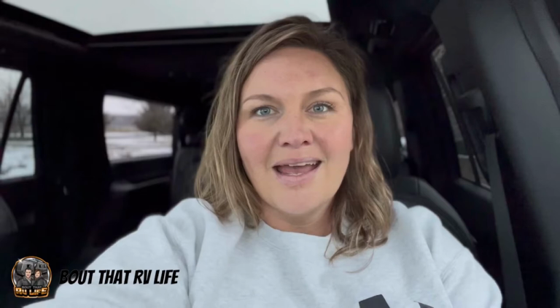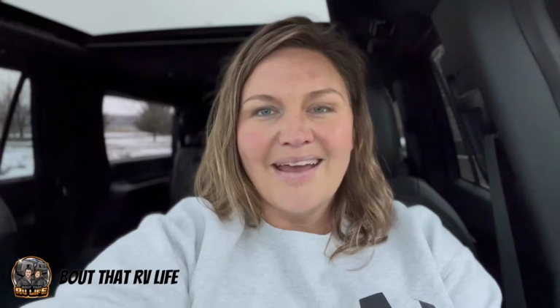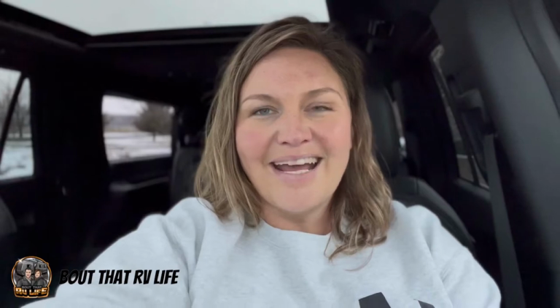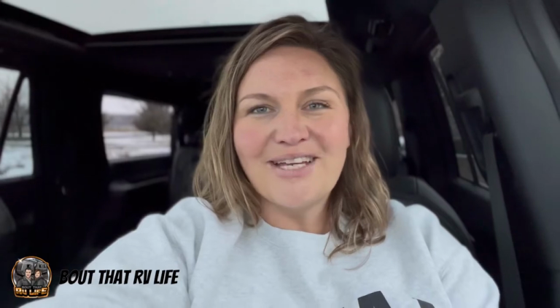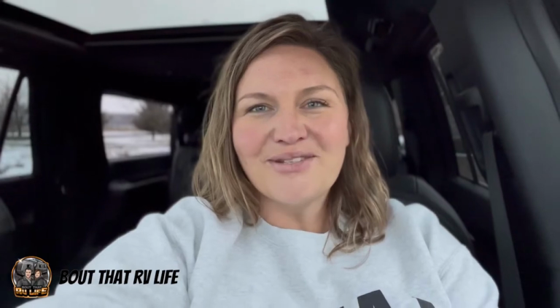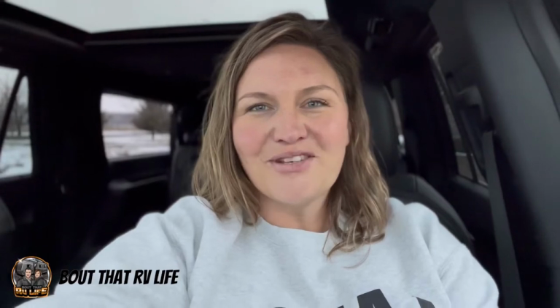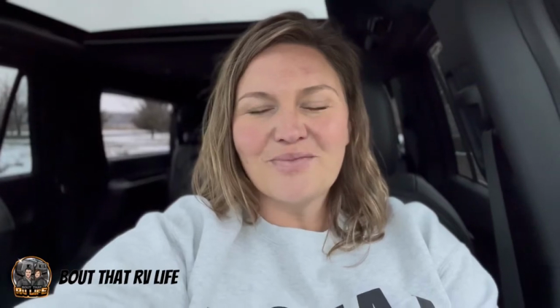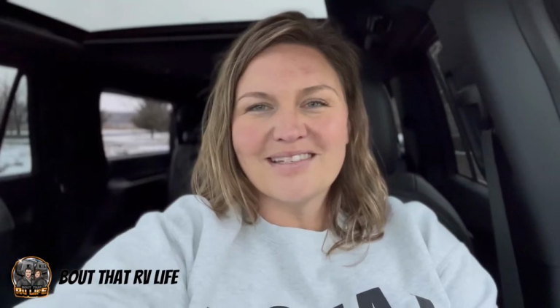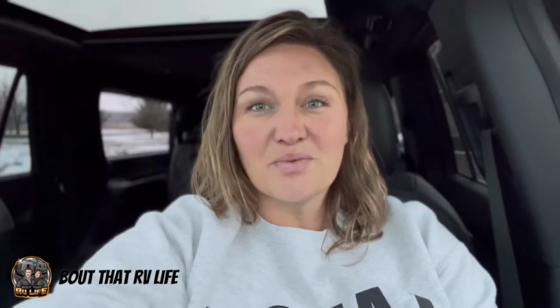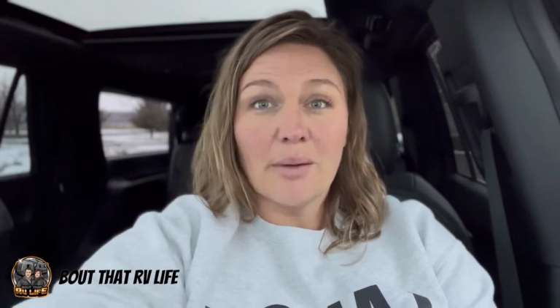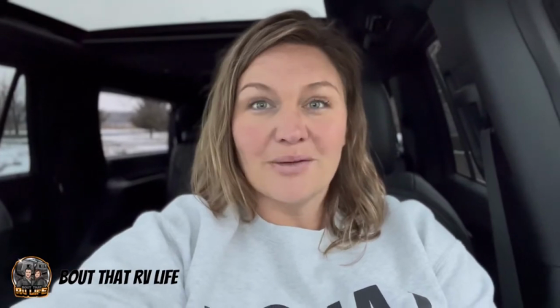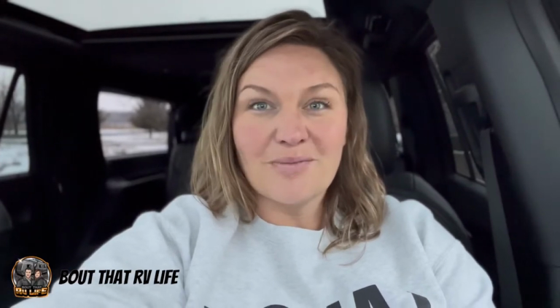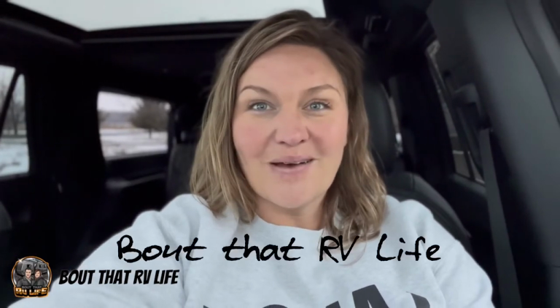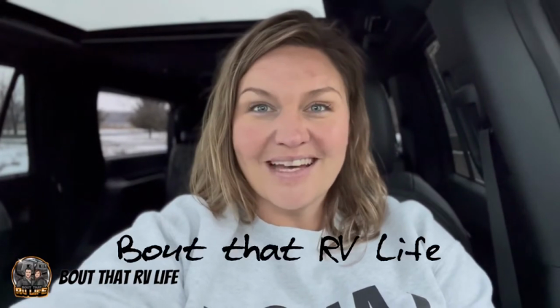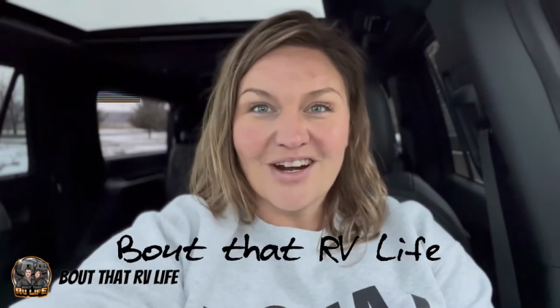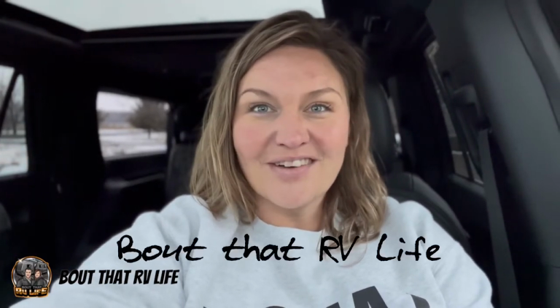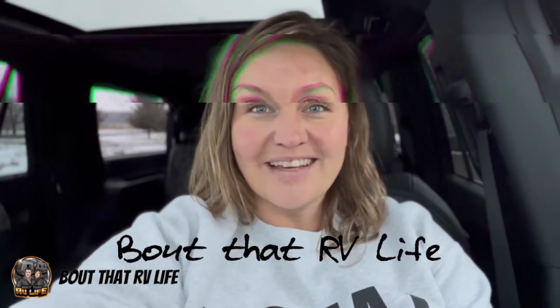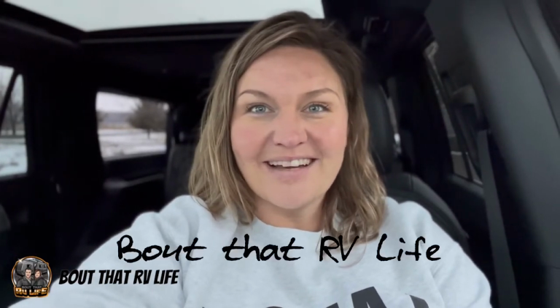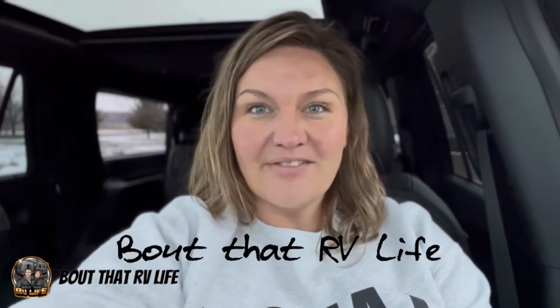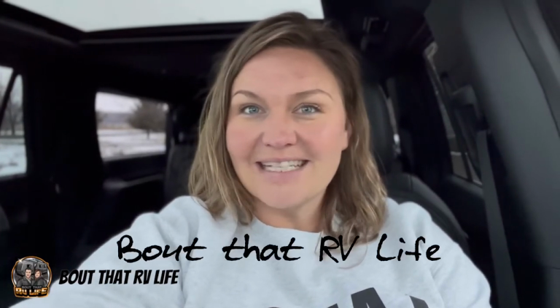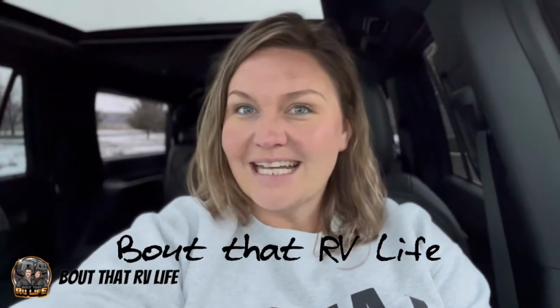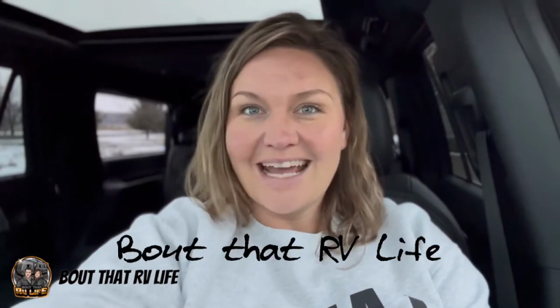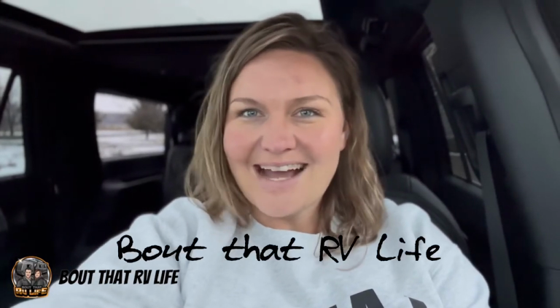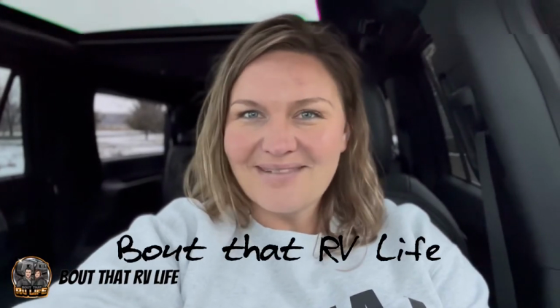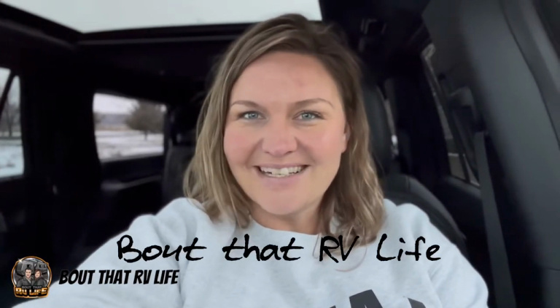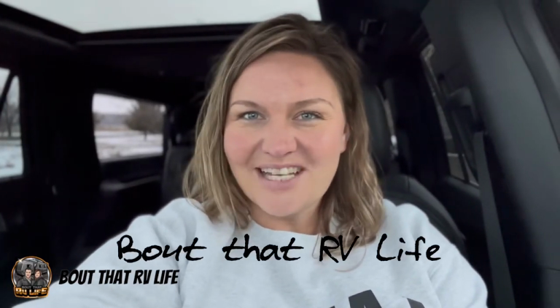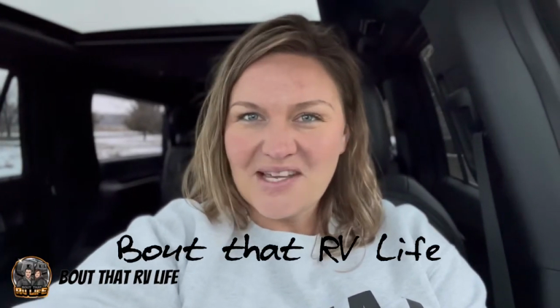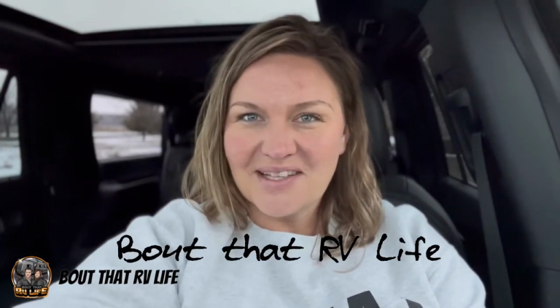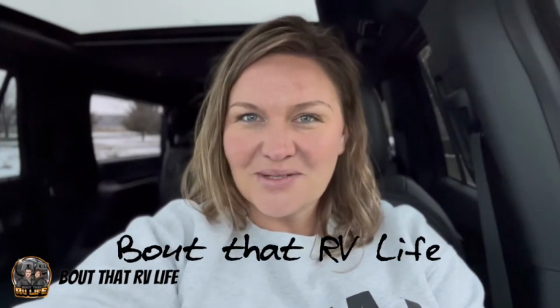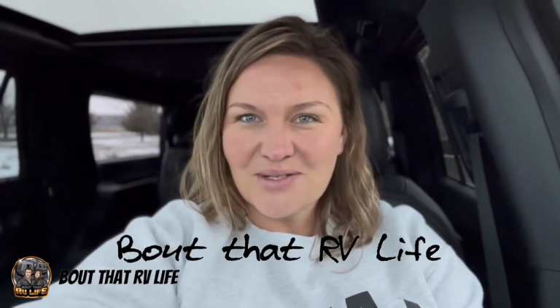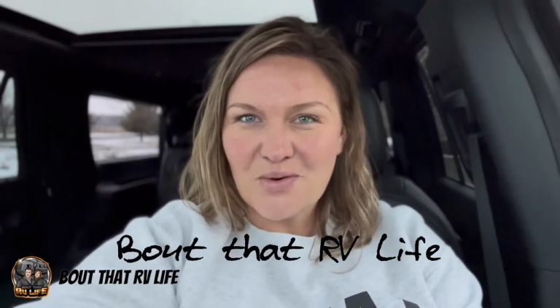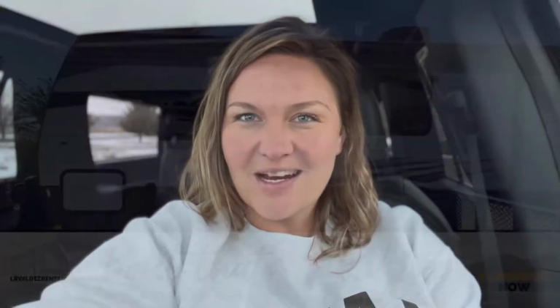Hey YouTube, this is Robin with About That RV Life, and today I'm going to tell you a little story.